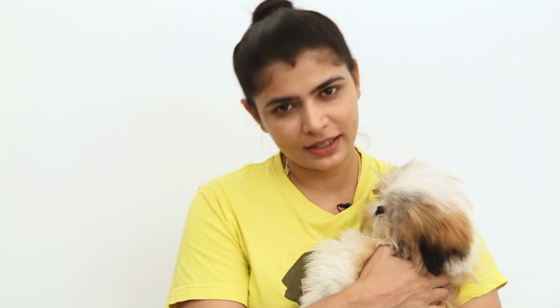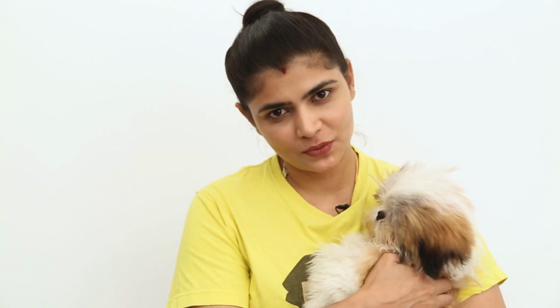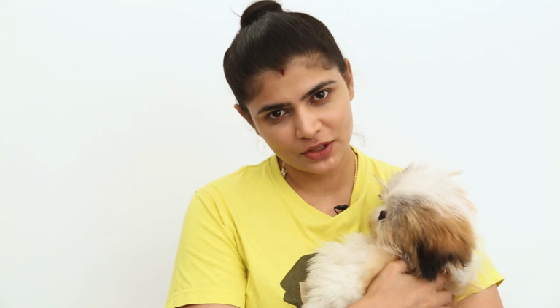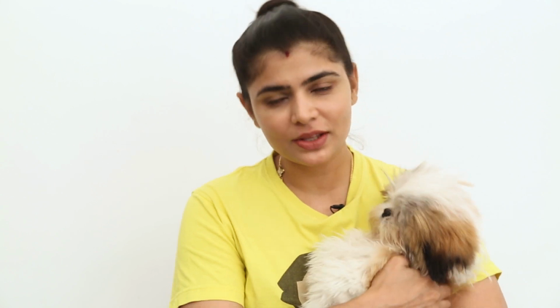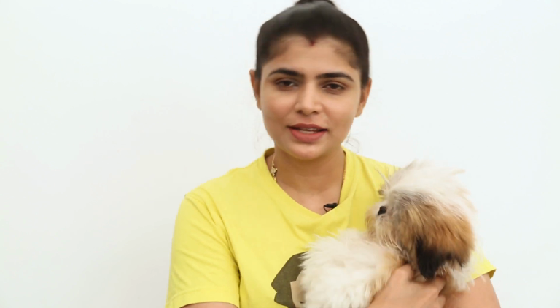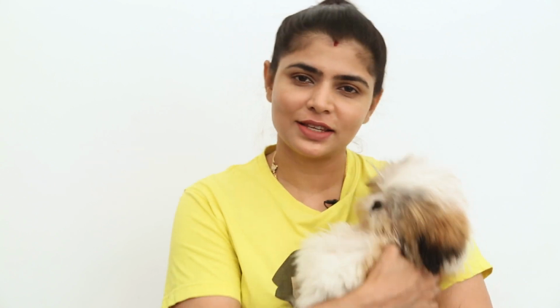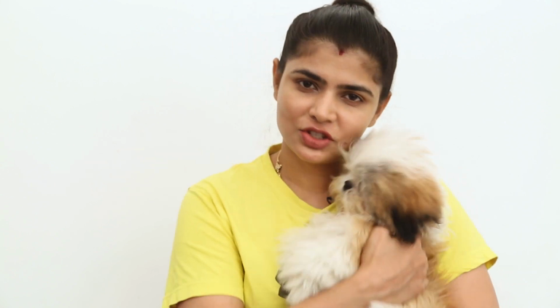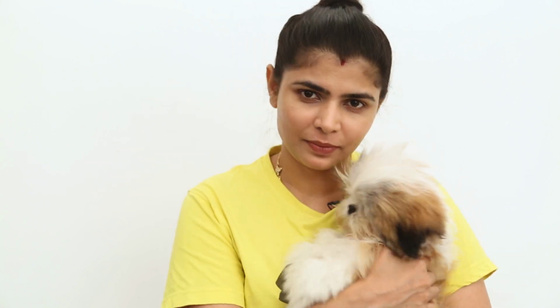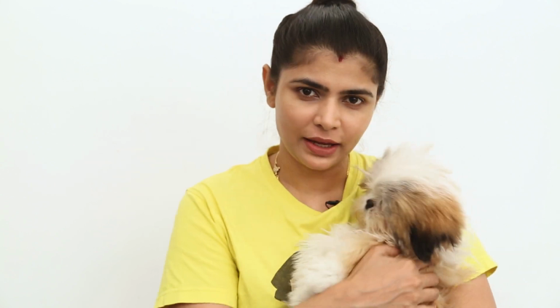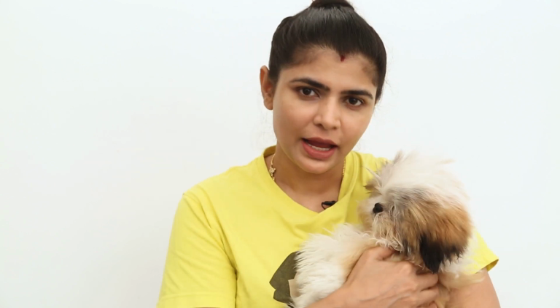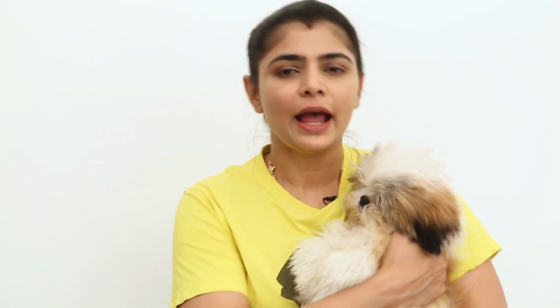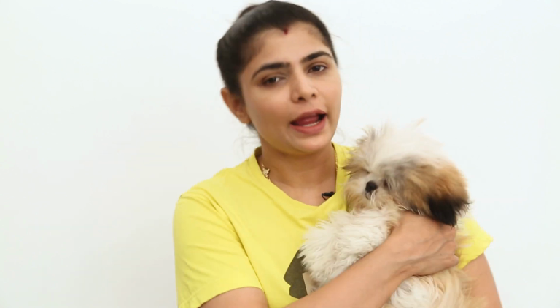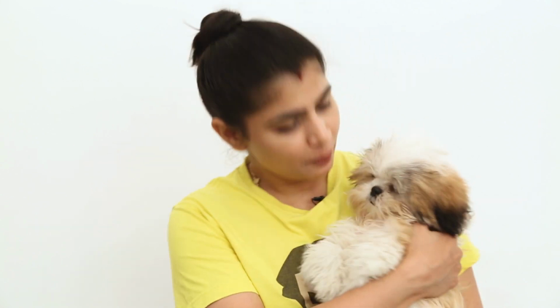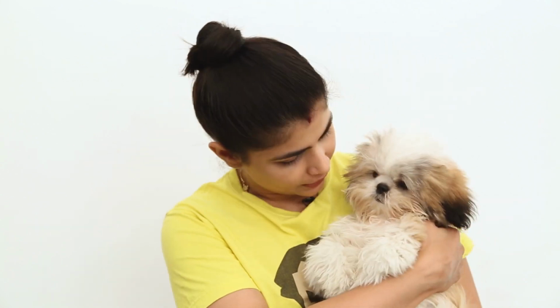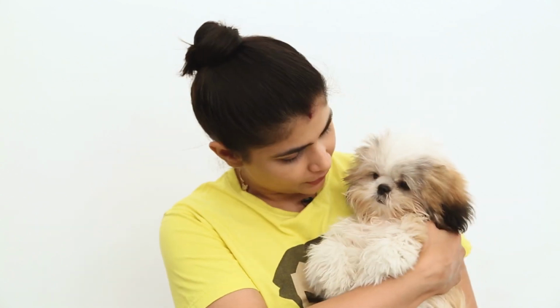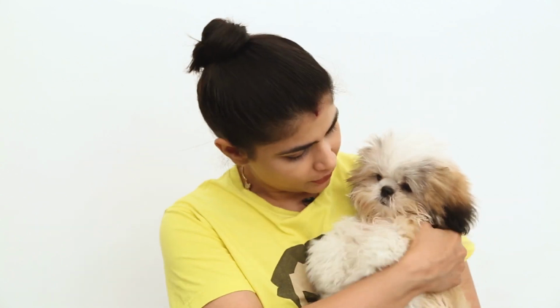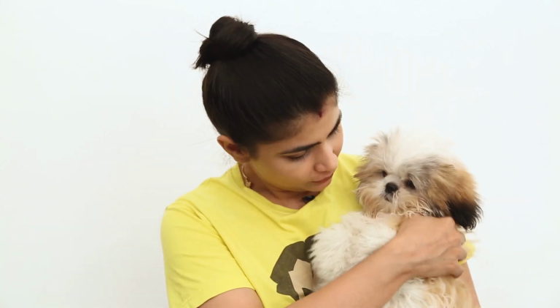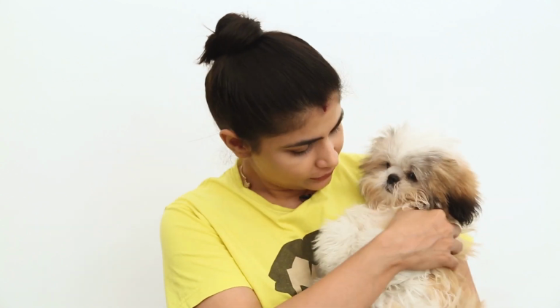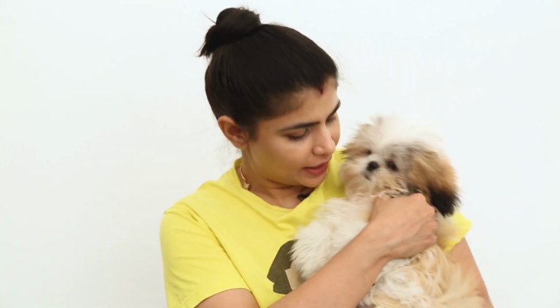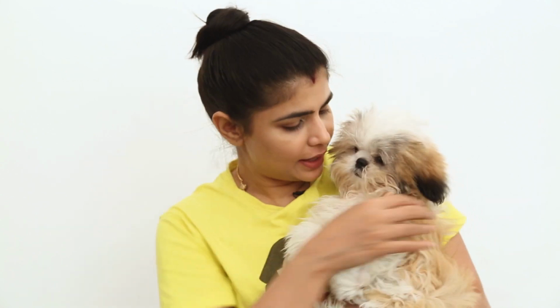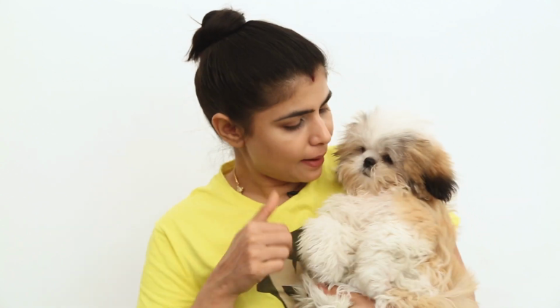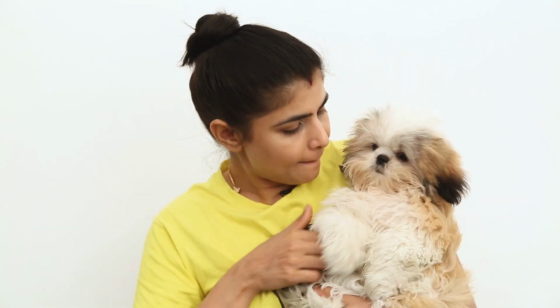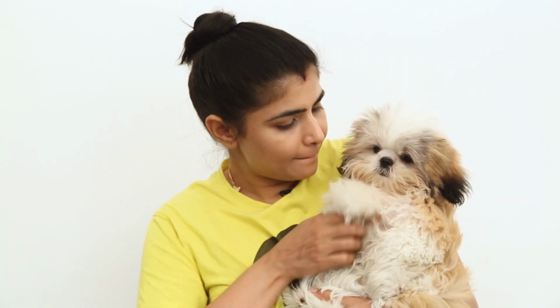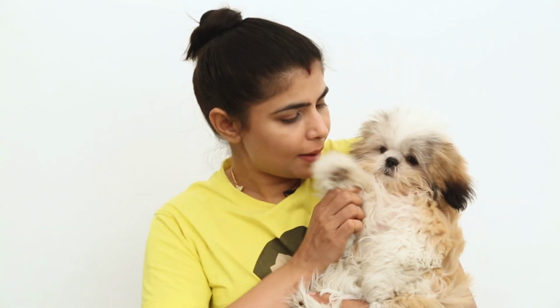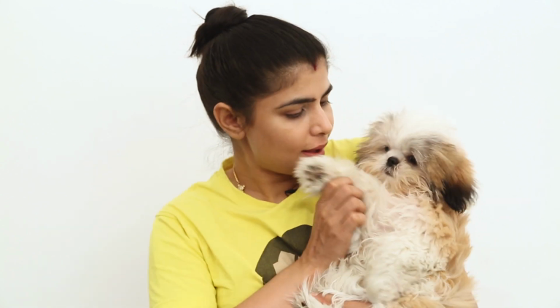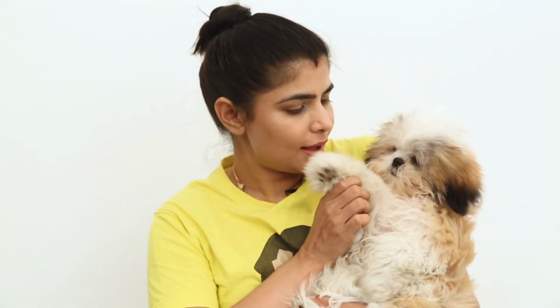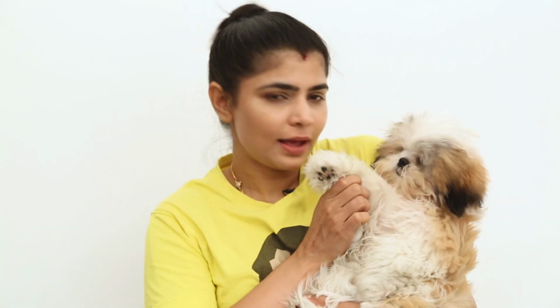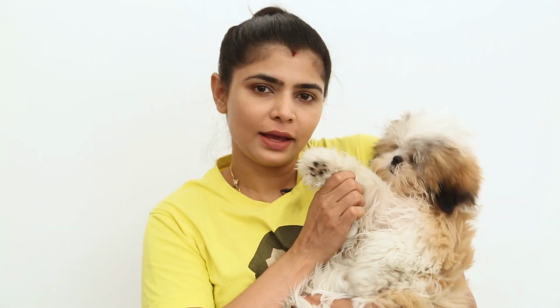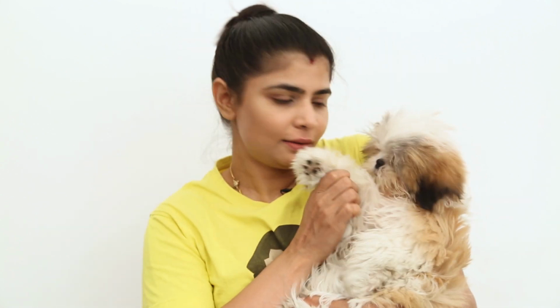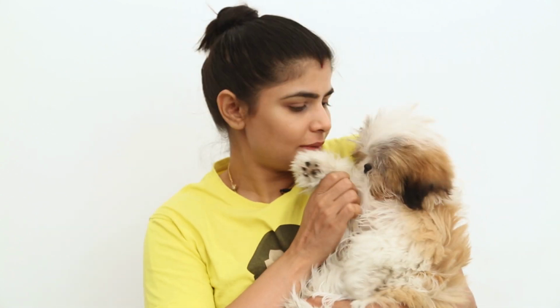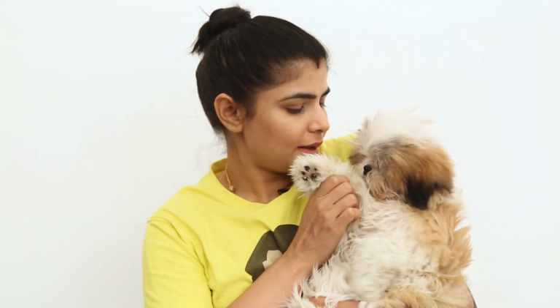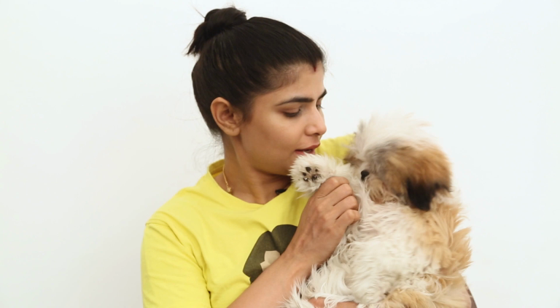So until I meet you in our next video, this is Chinmayi and Potato saying bye!